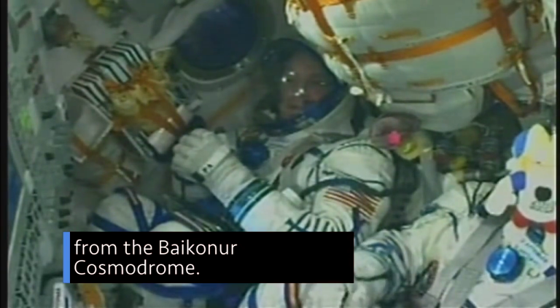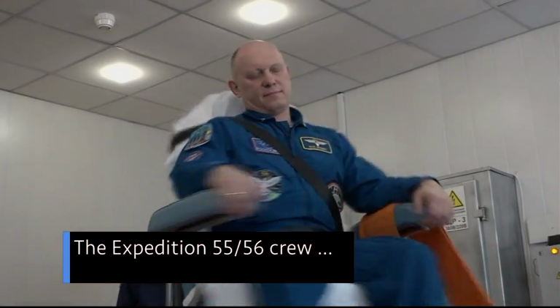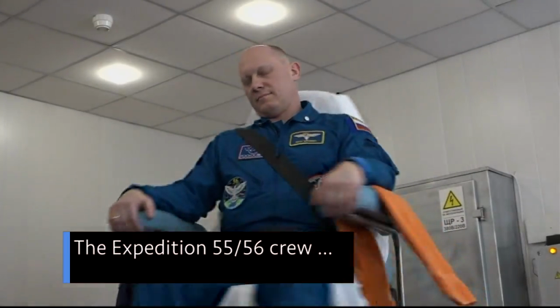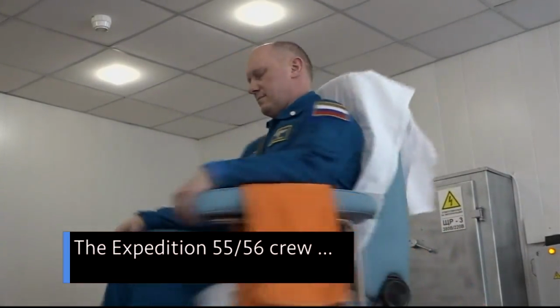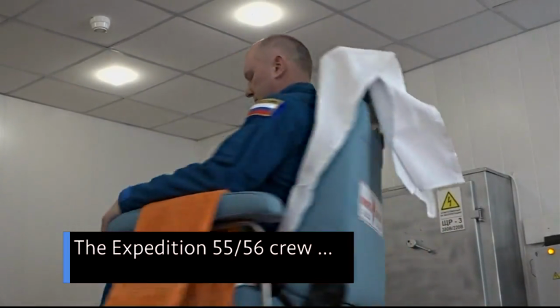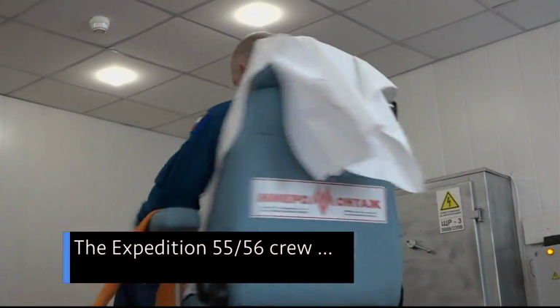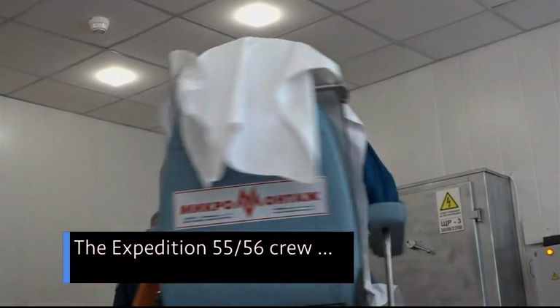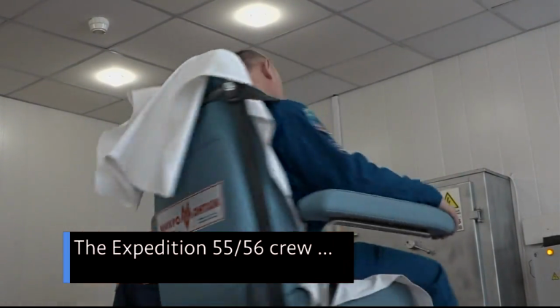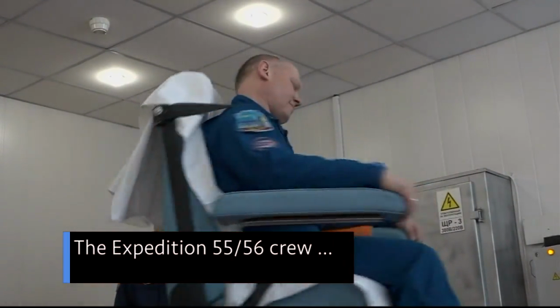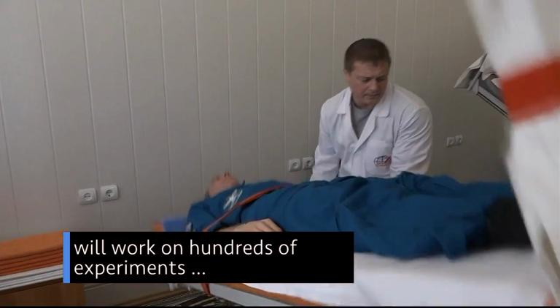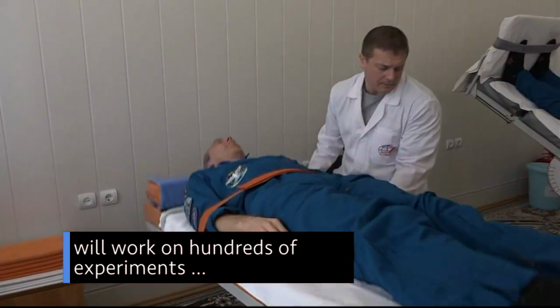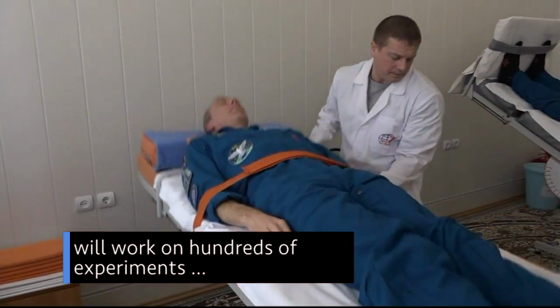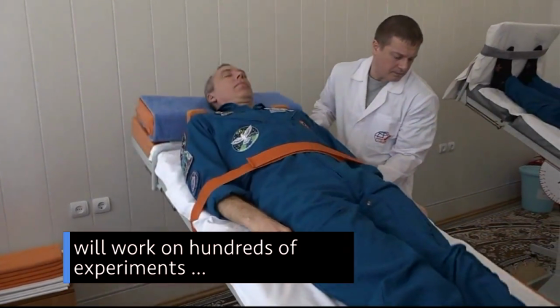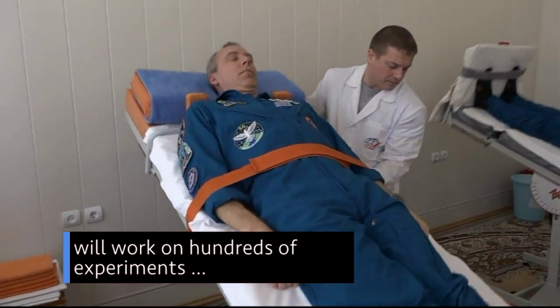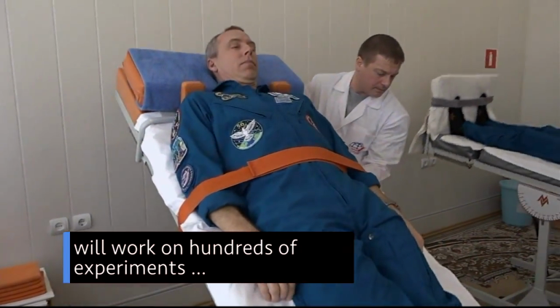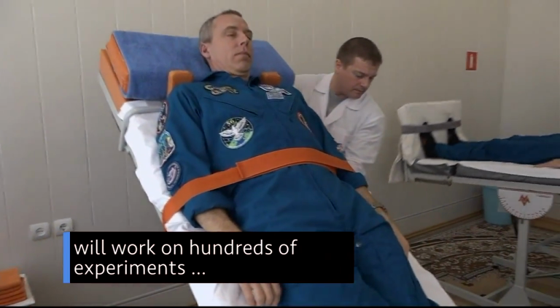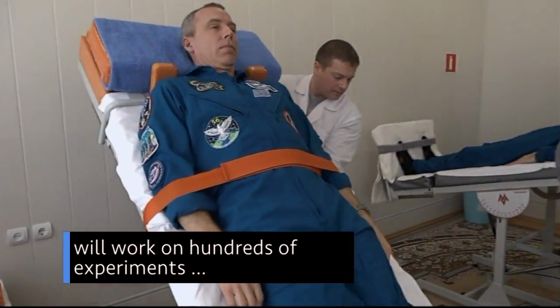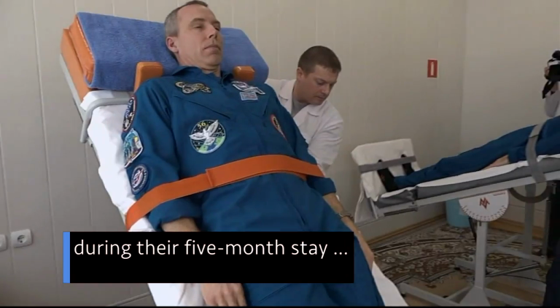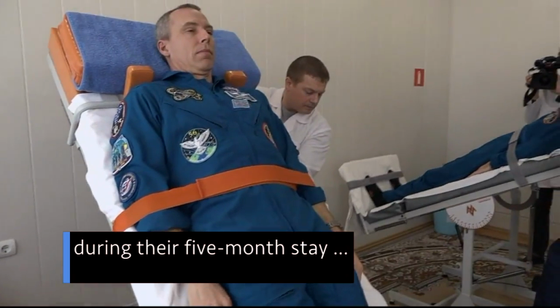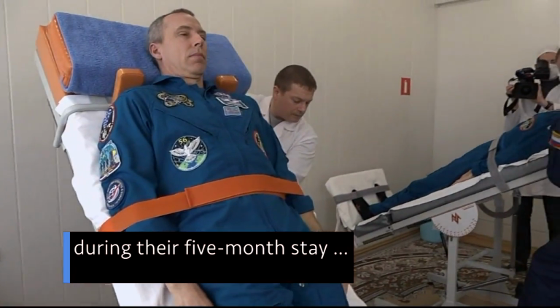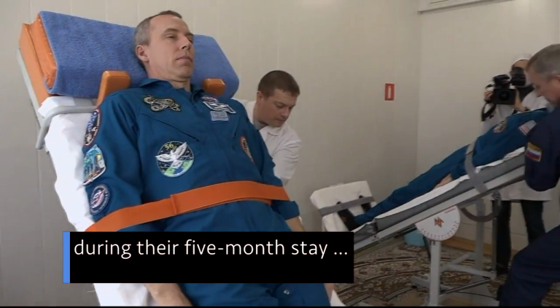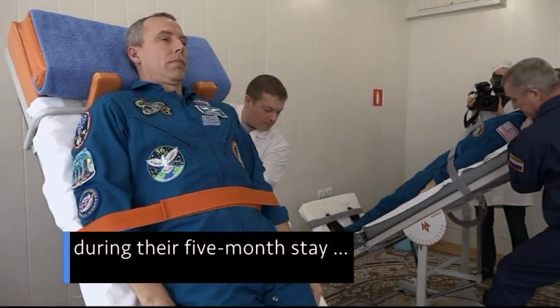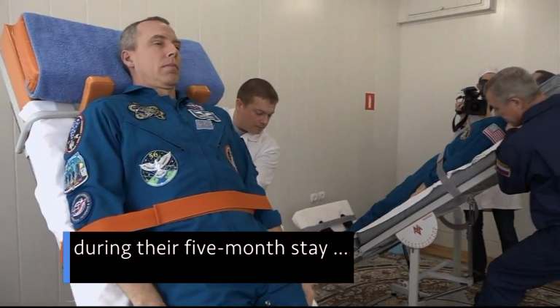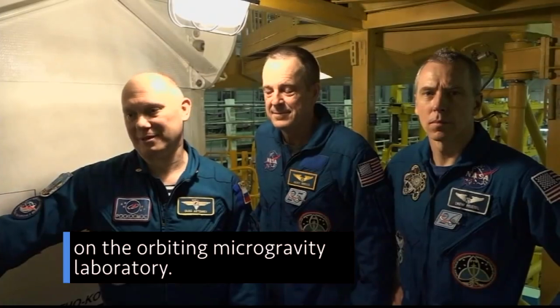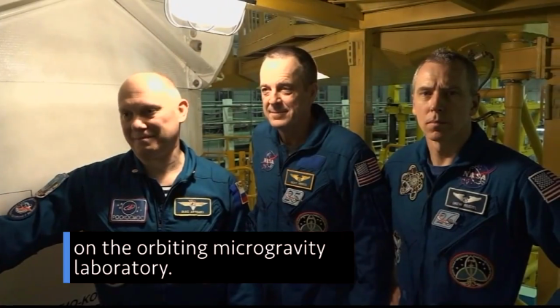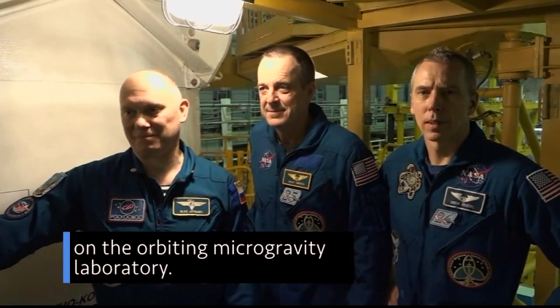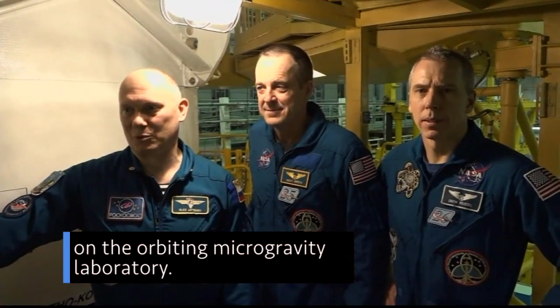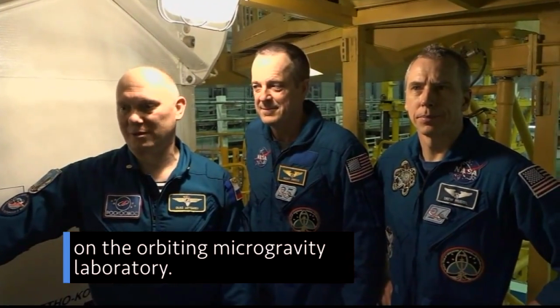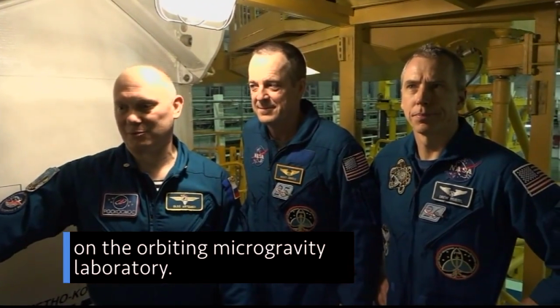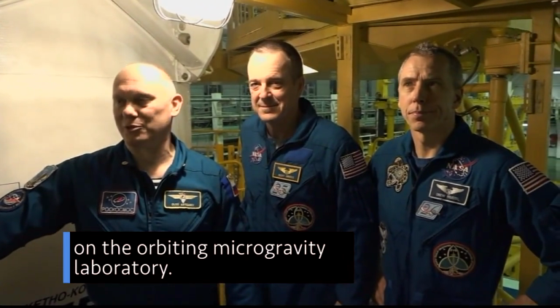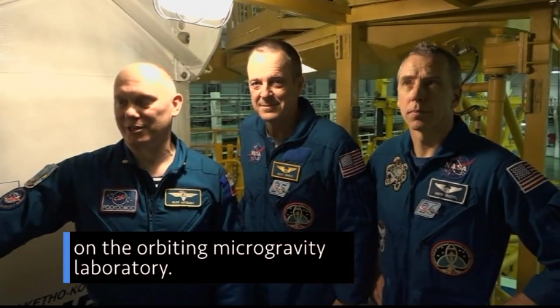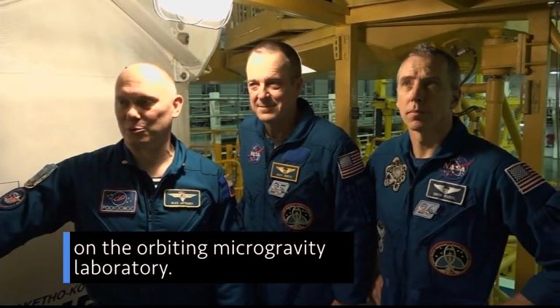The Expedition 55/56 crew will work on hundreds of experiments during their five-month stay on the orbiting microgravity laboratory.